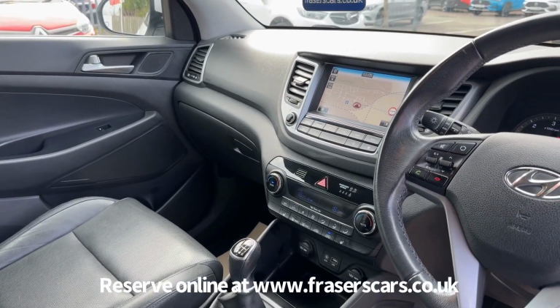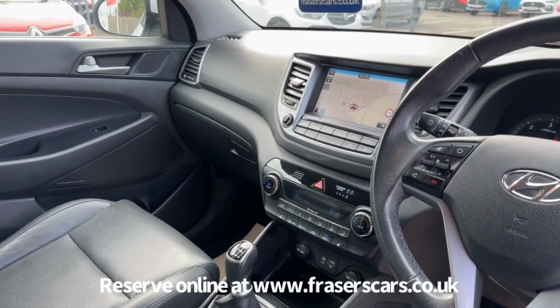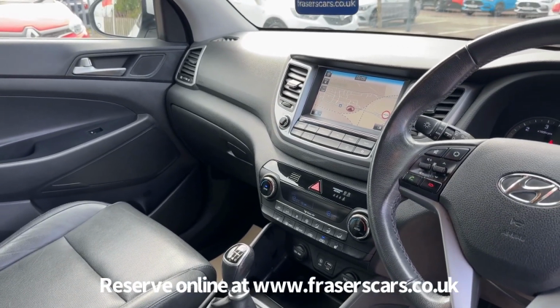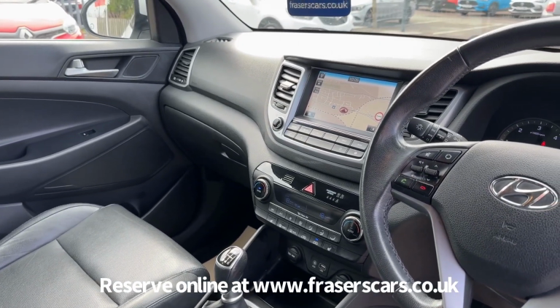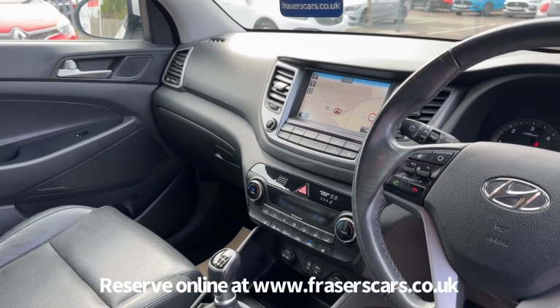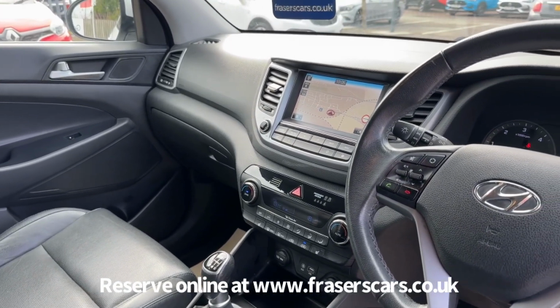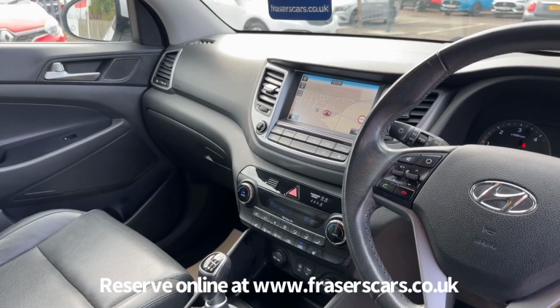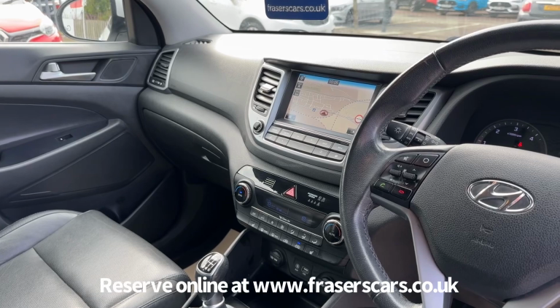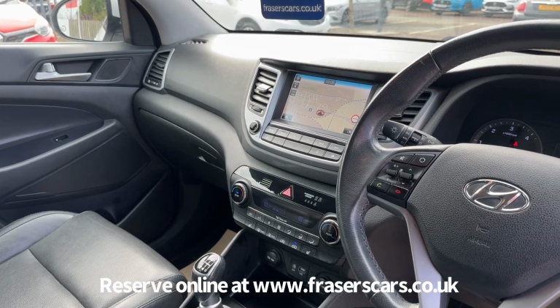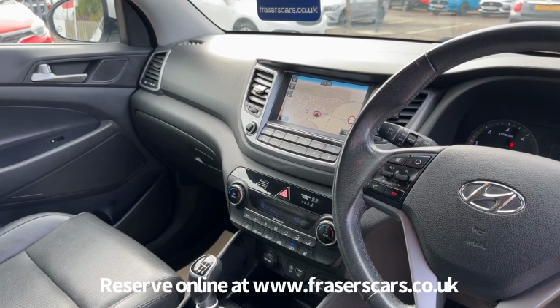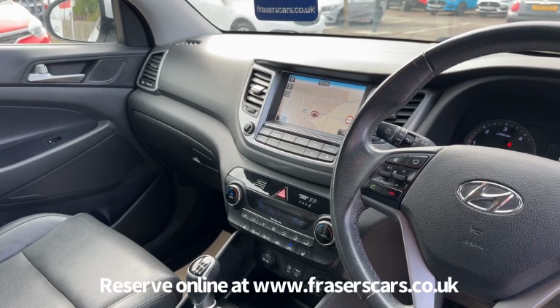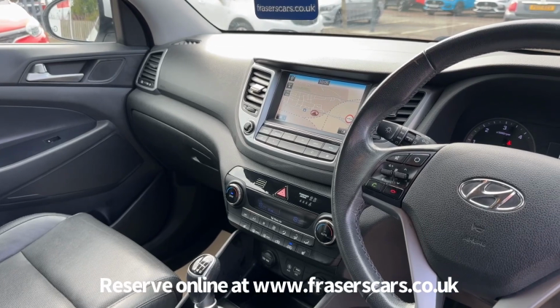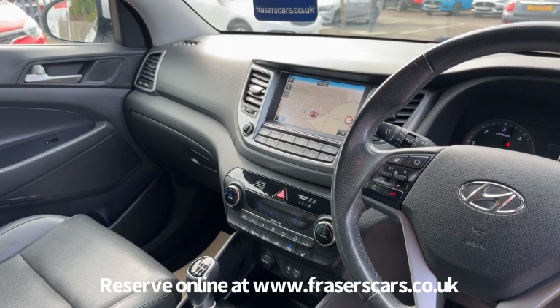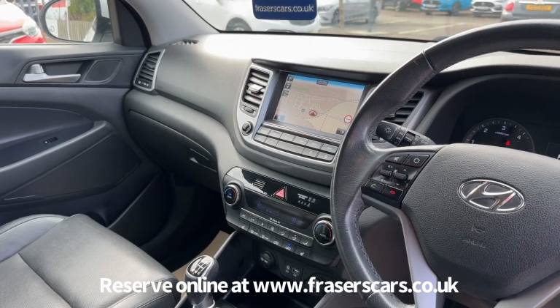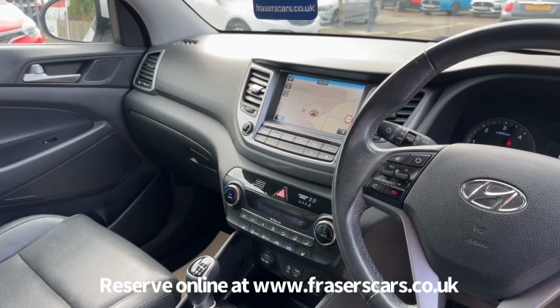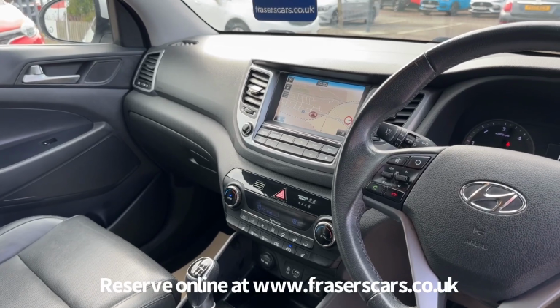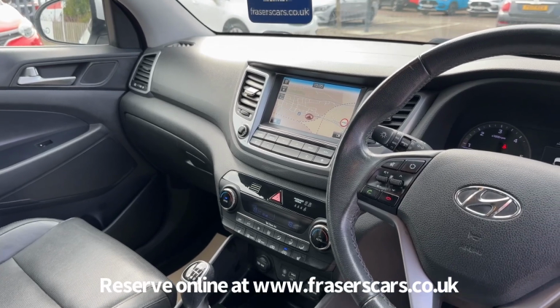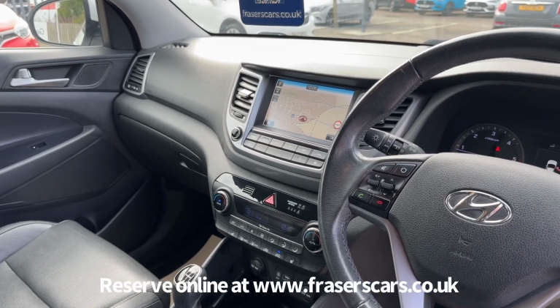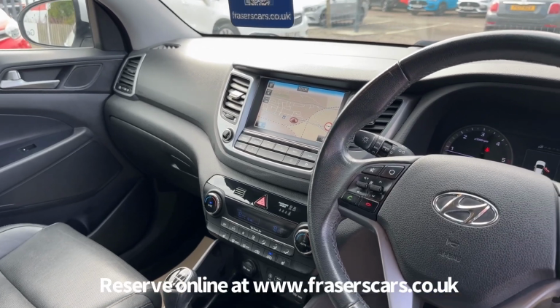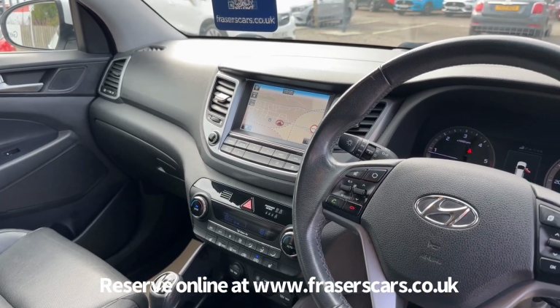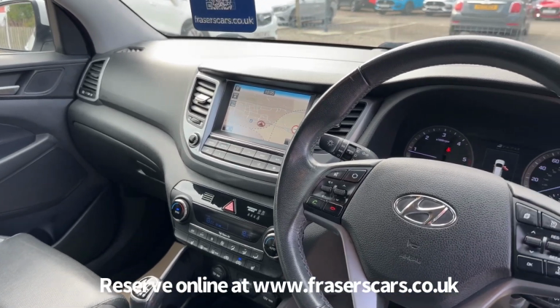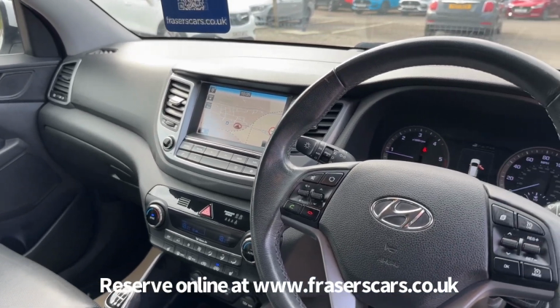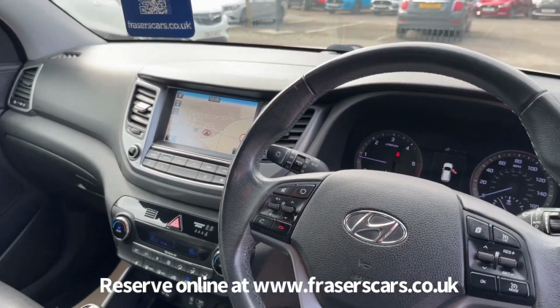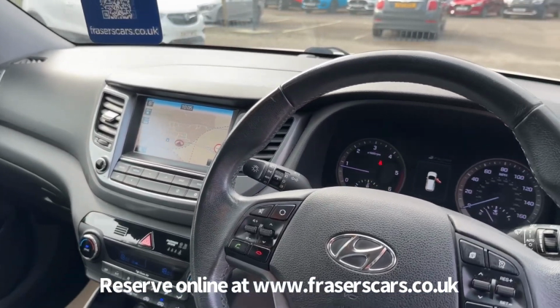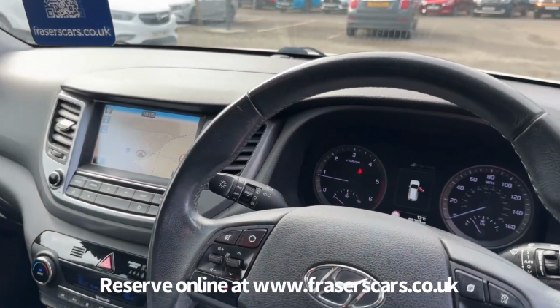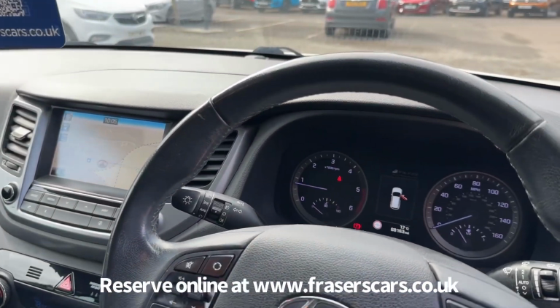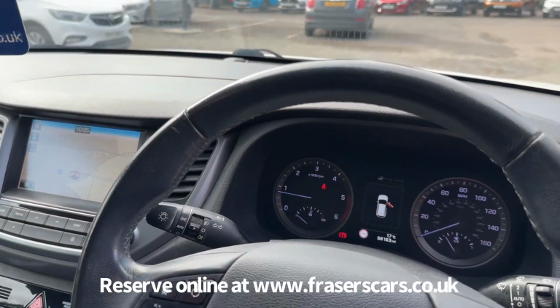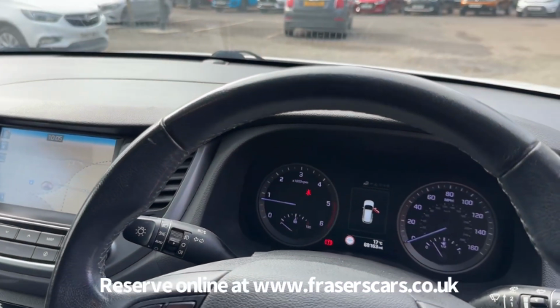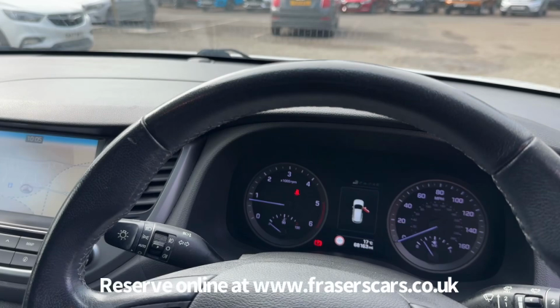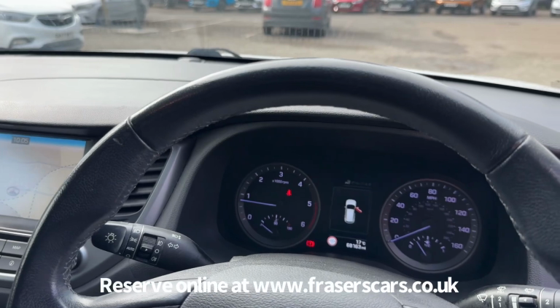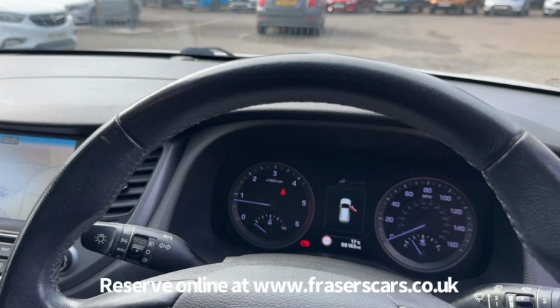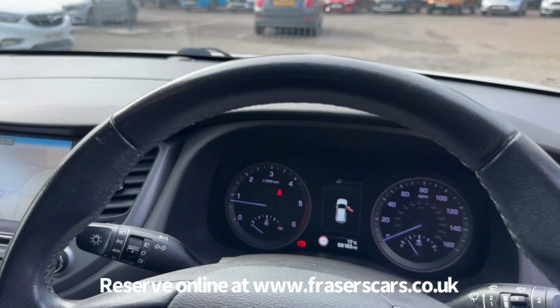Dual zone climate control, DAB radio and infotainment system along with Bluetooth and satellite navigation. There's also USB and auxiliary inputs.